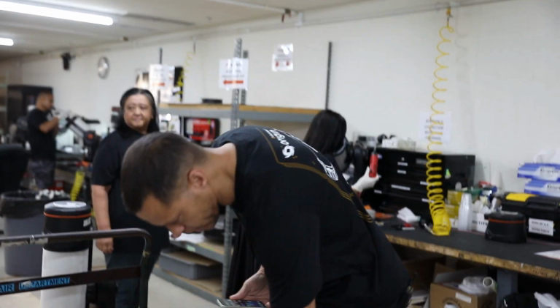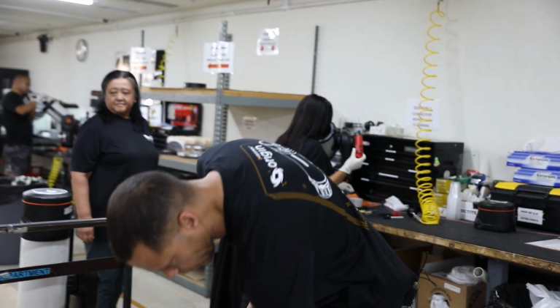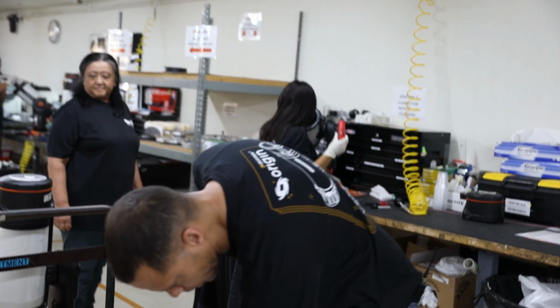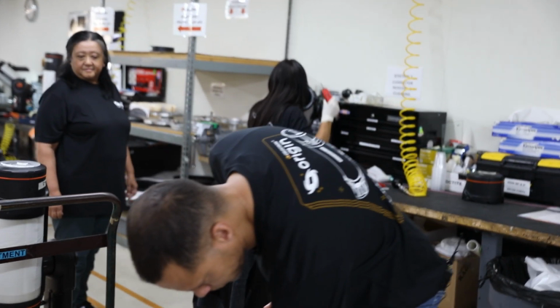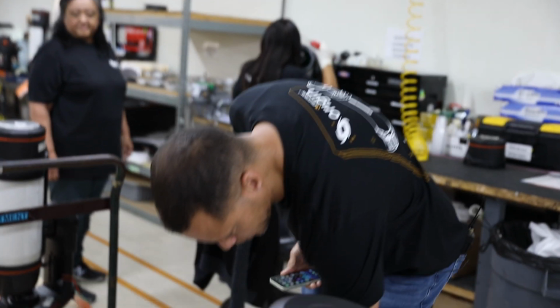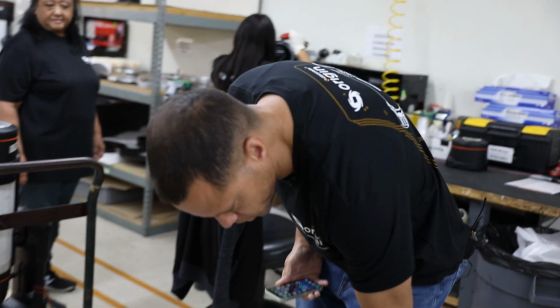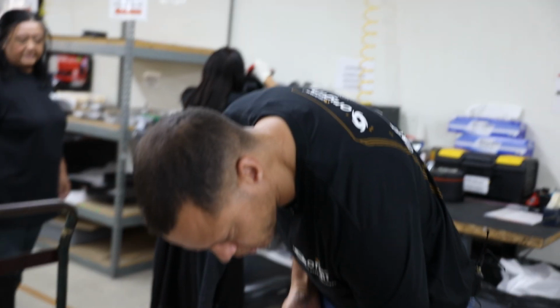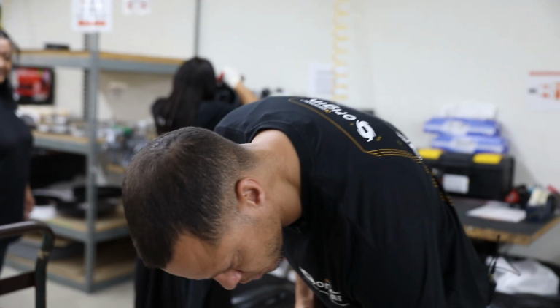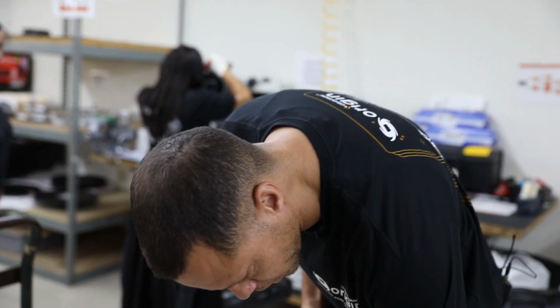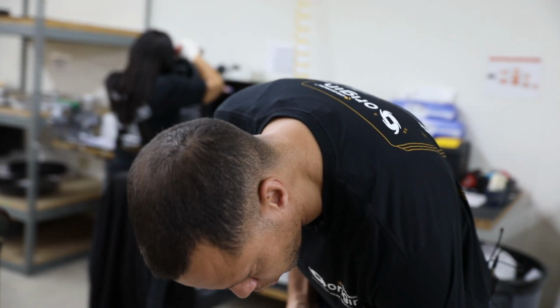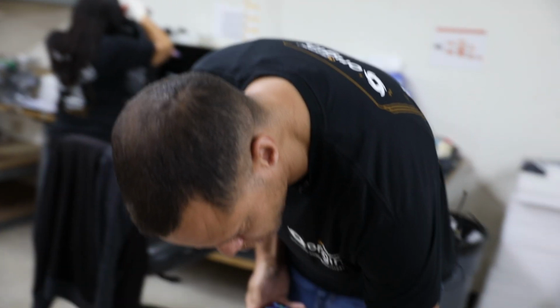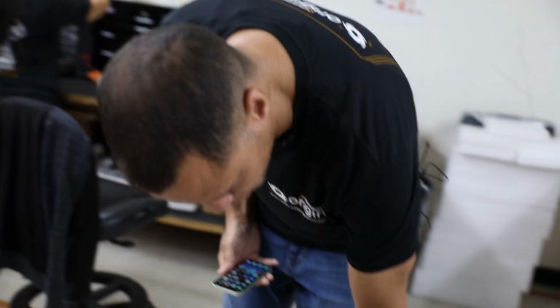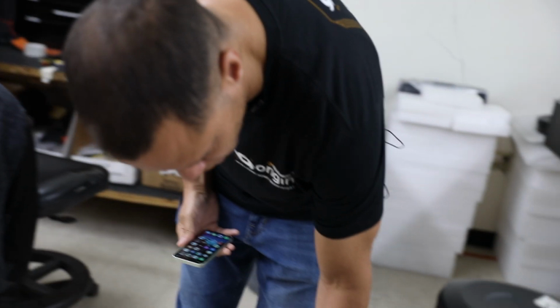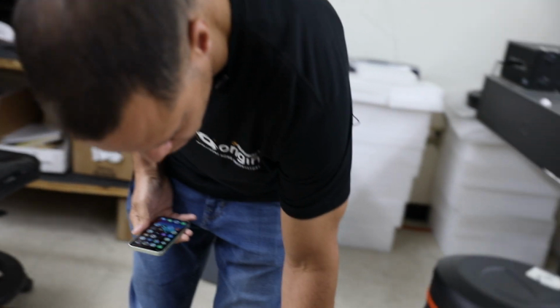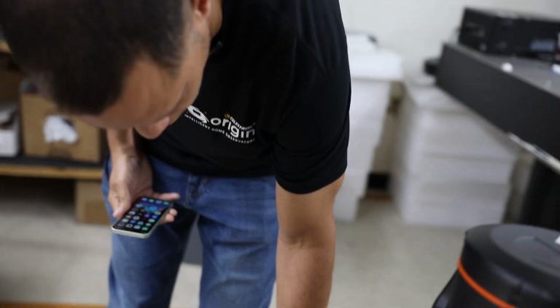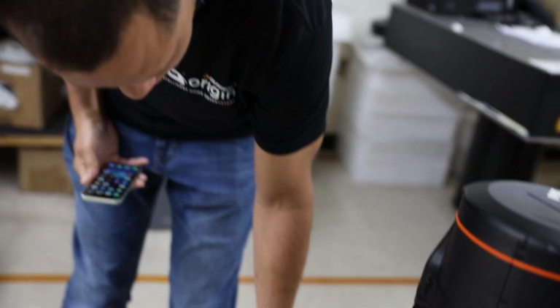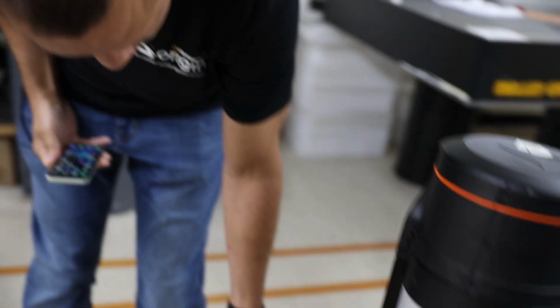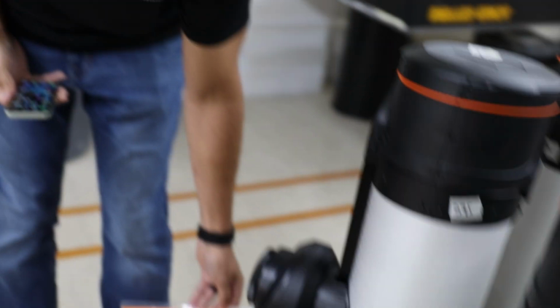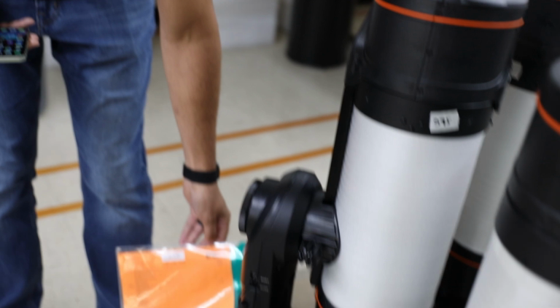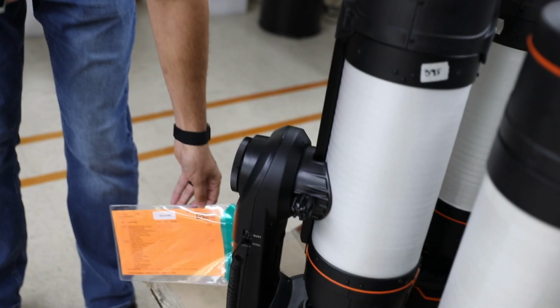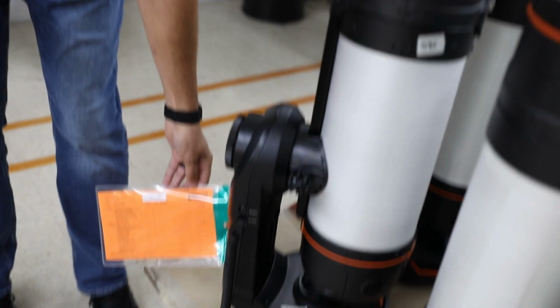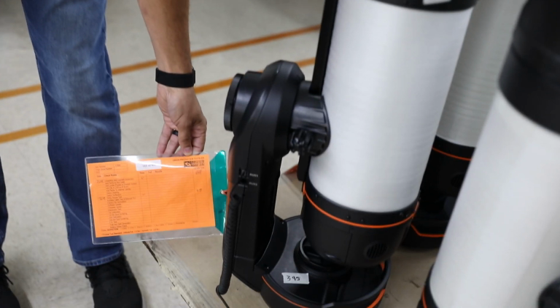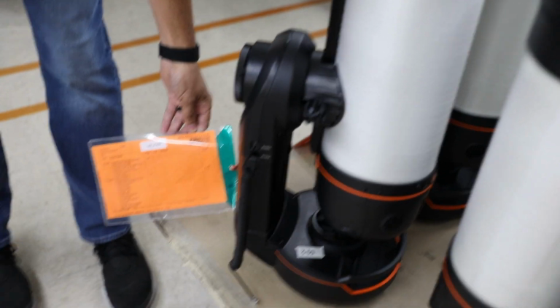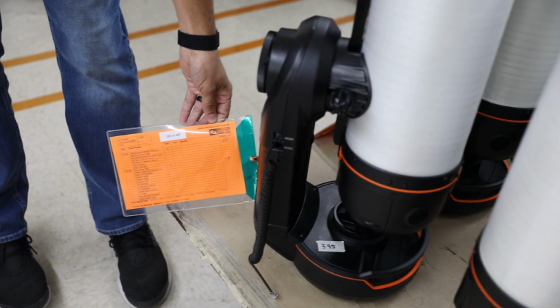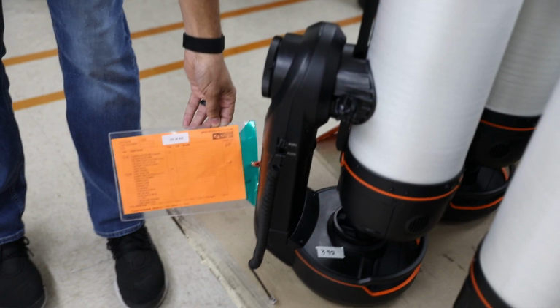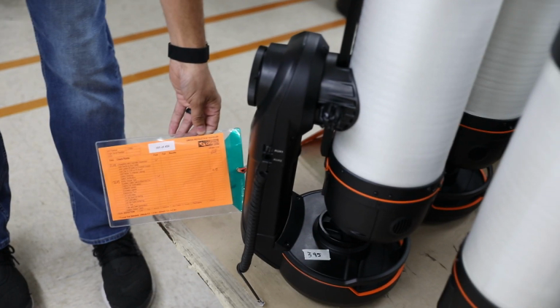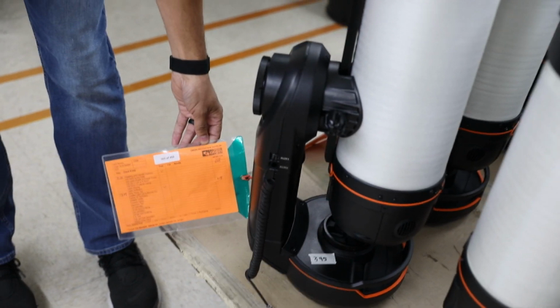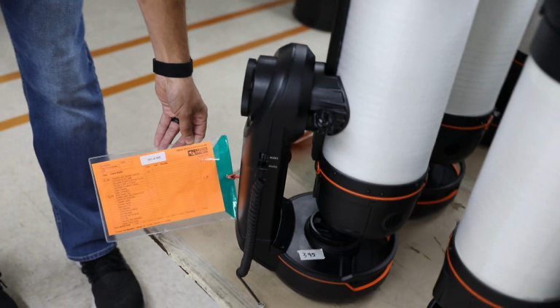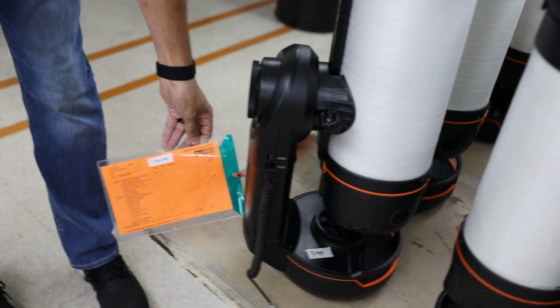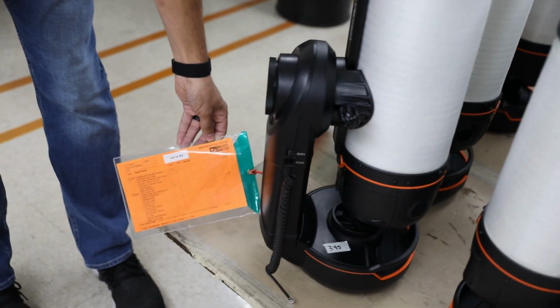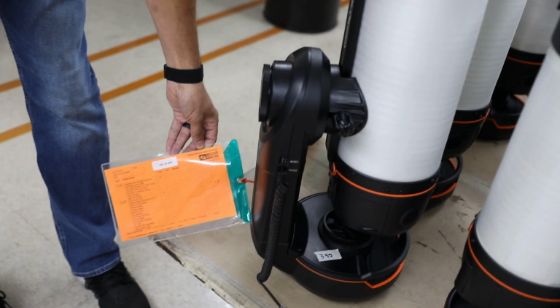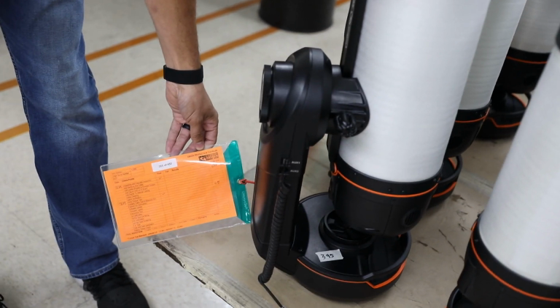We have a traveler that goes with every single unit, and there are checklists where people are signing off each step.